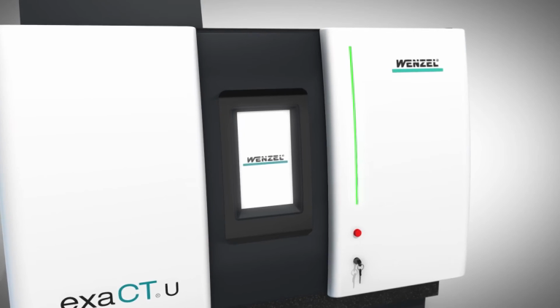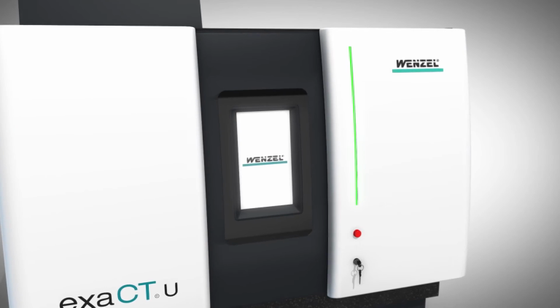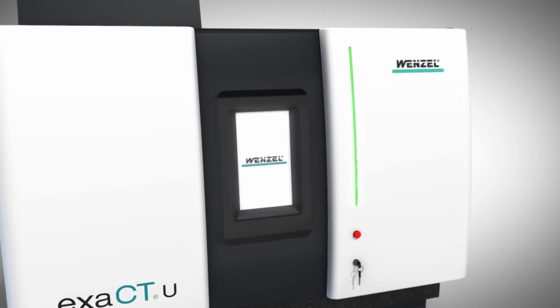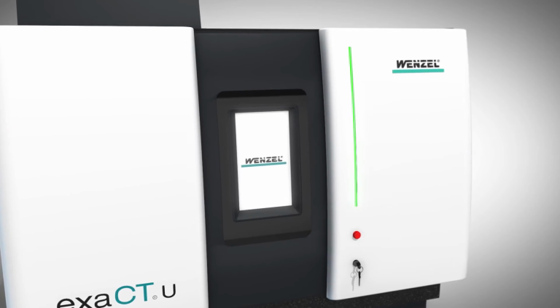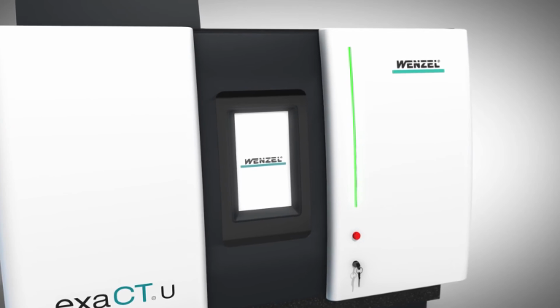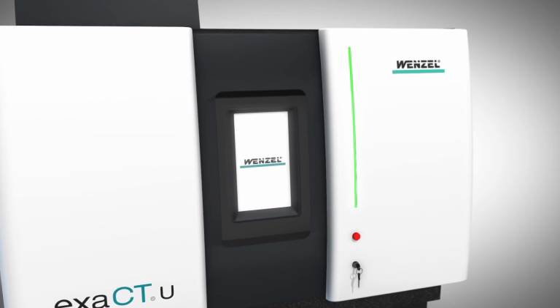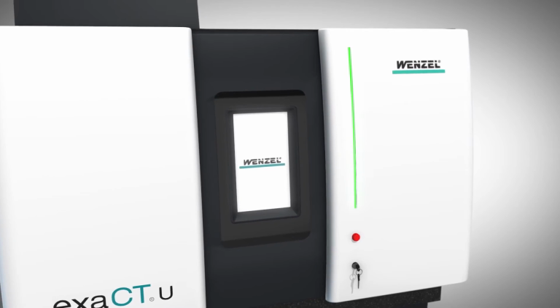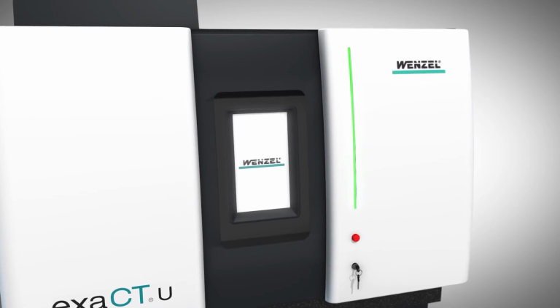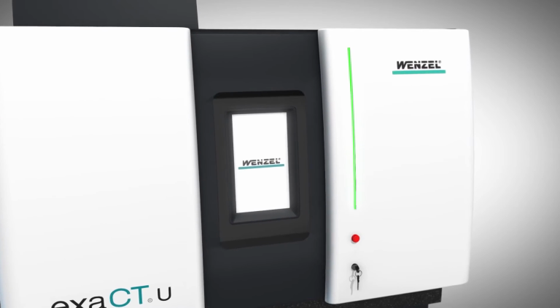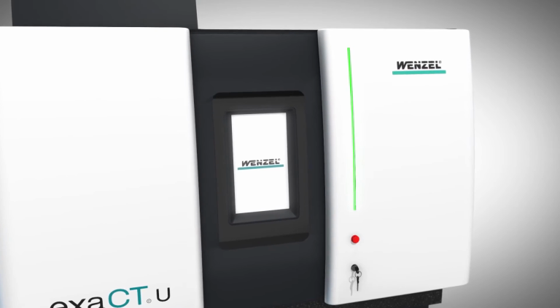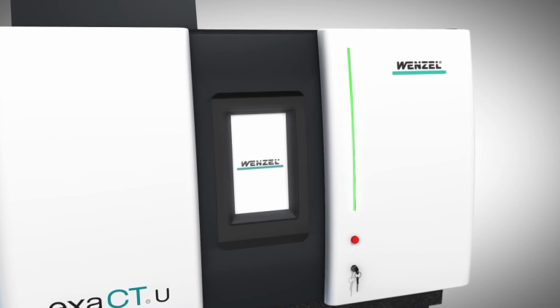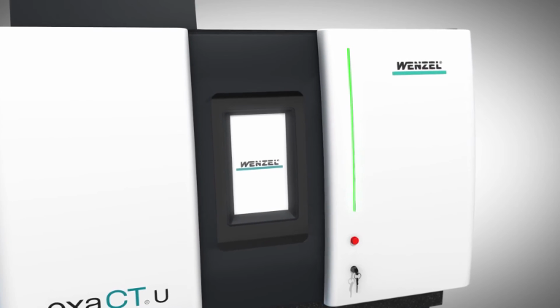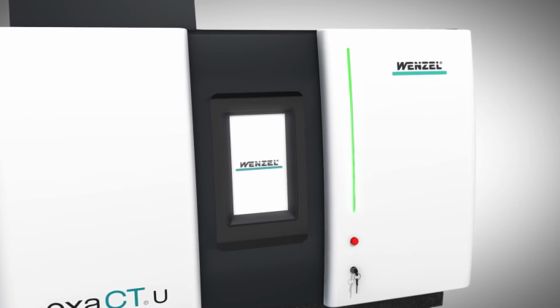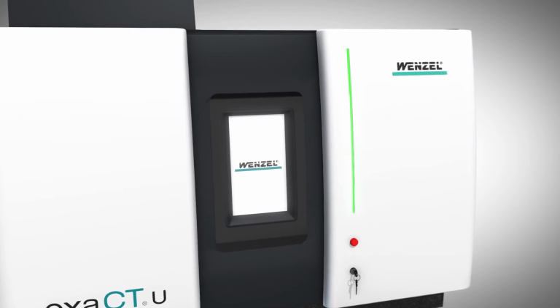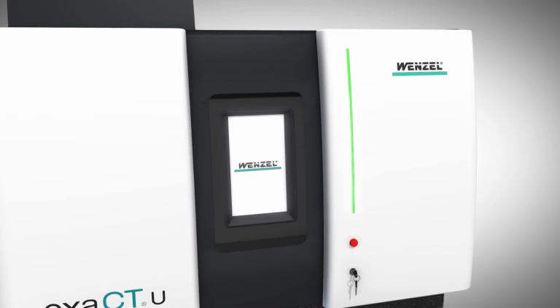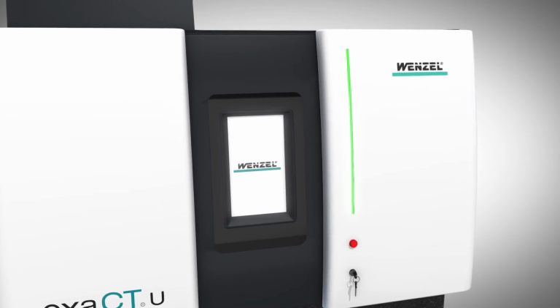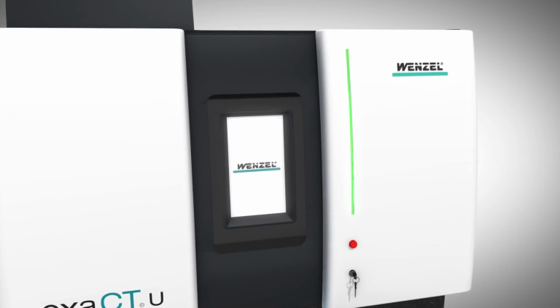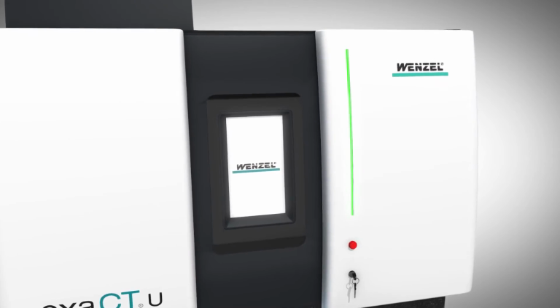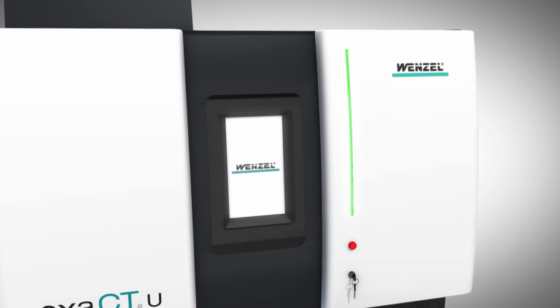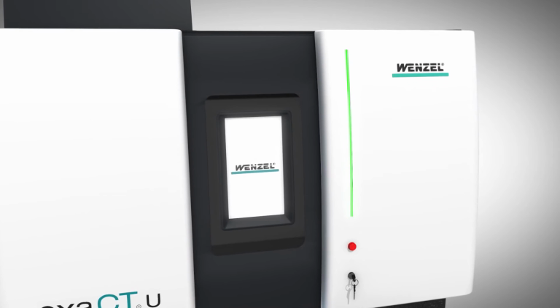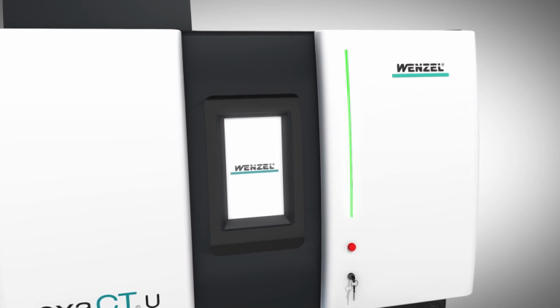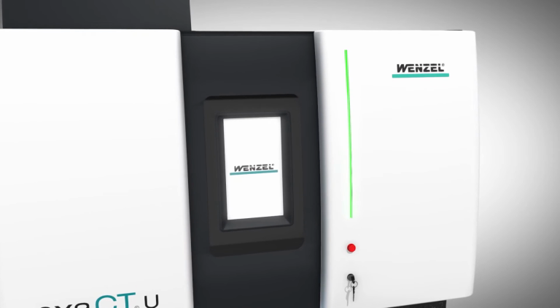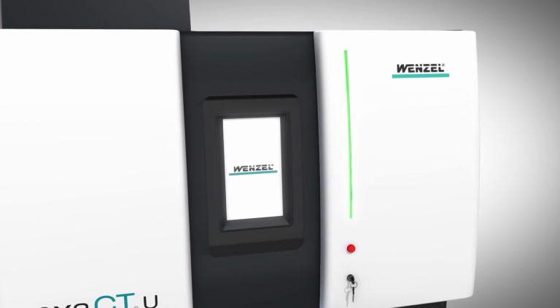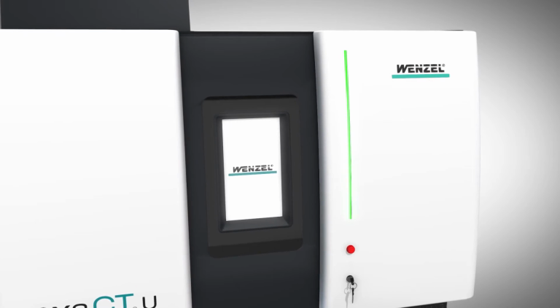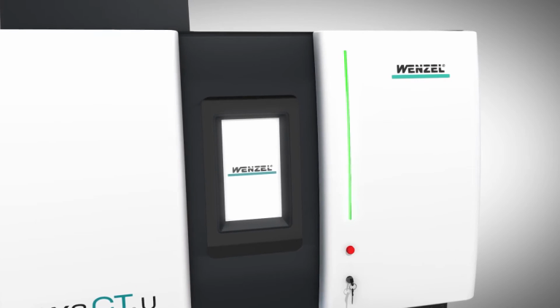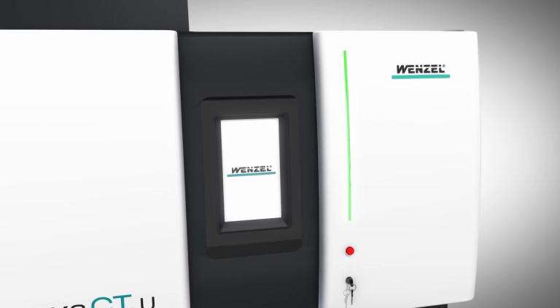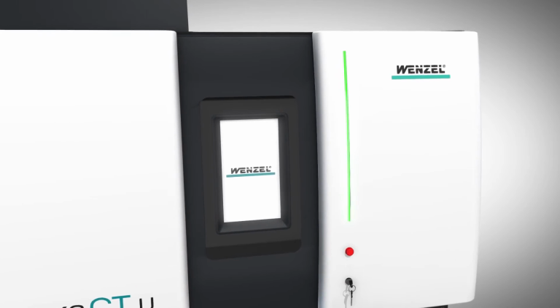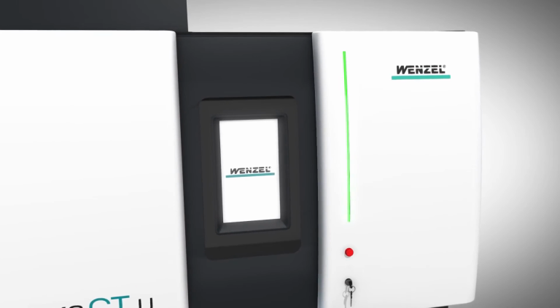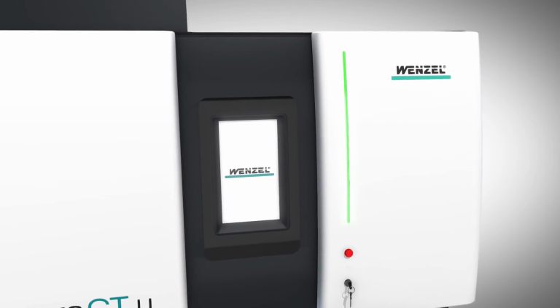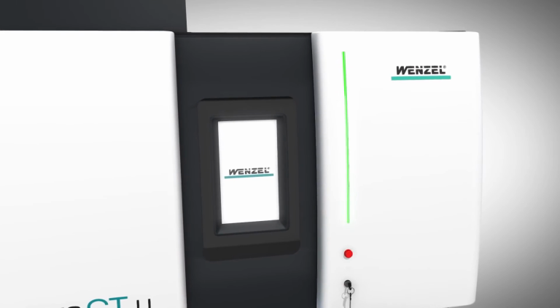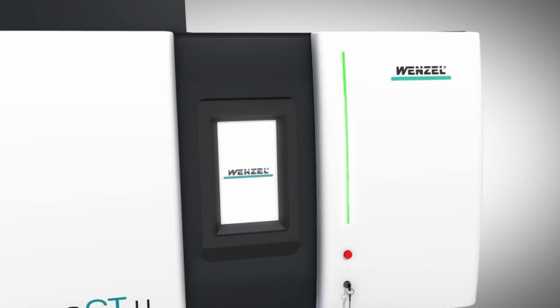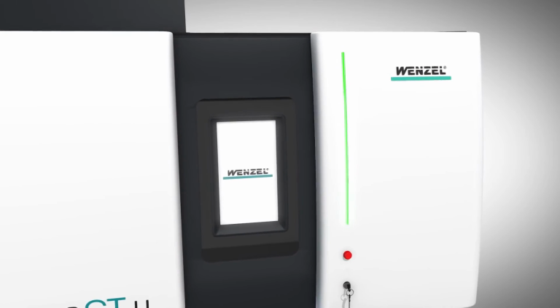Due to its two doors, the ExactU is optimally suited for automatic loading by robots.